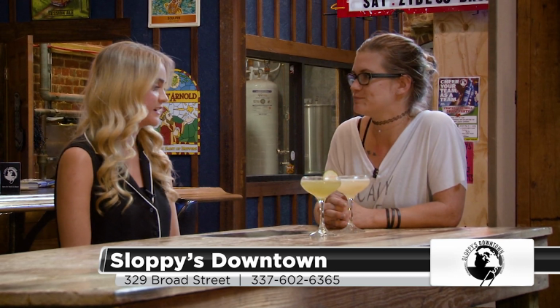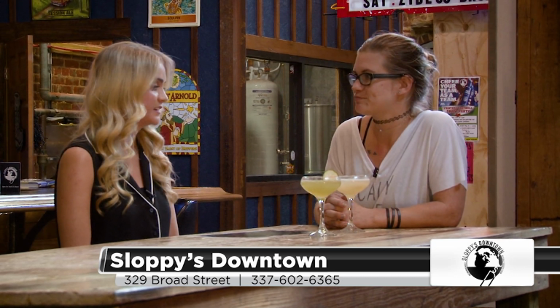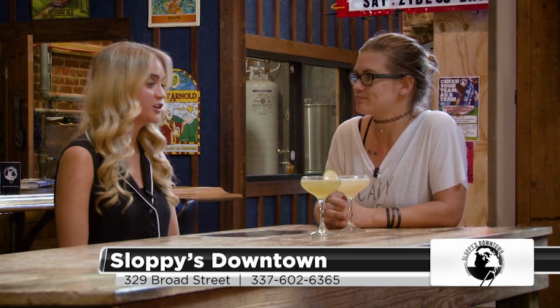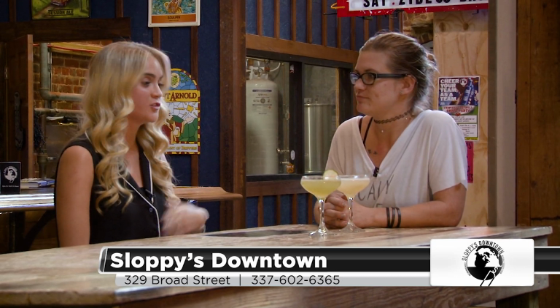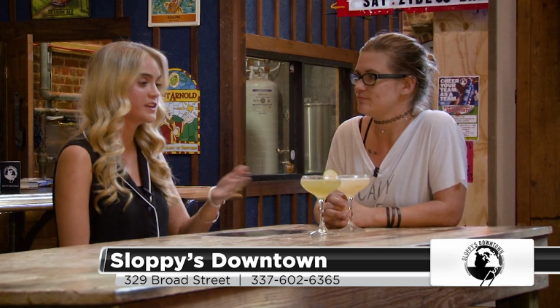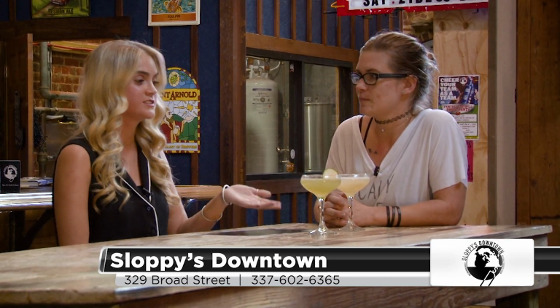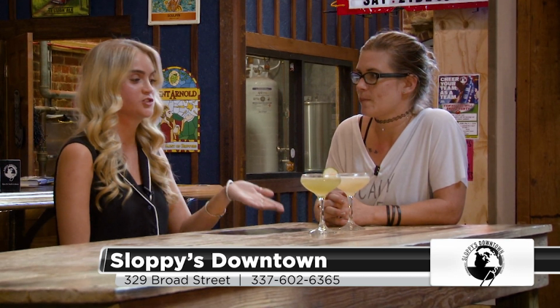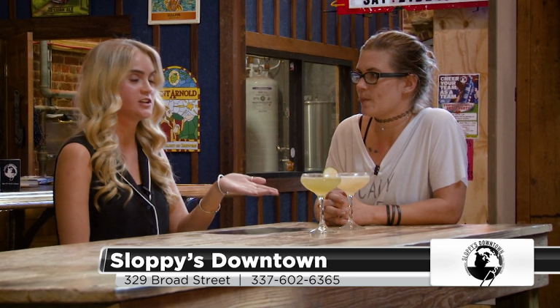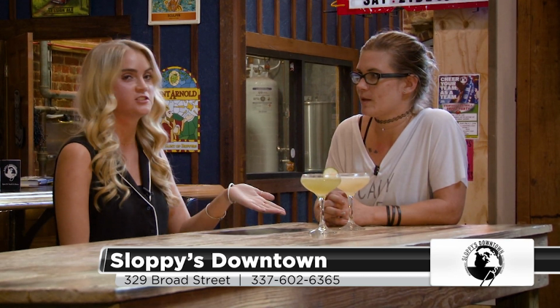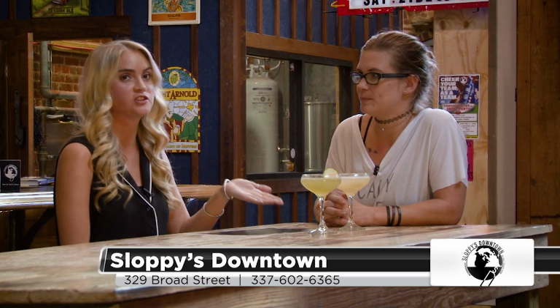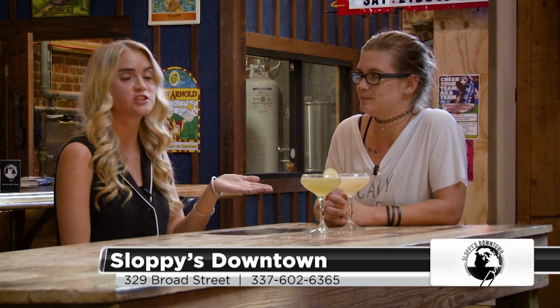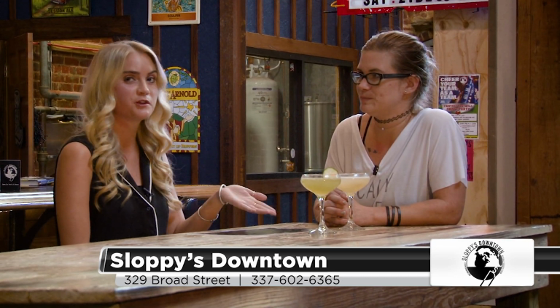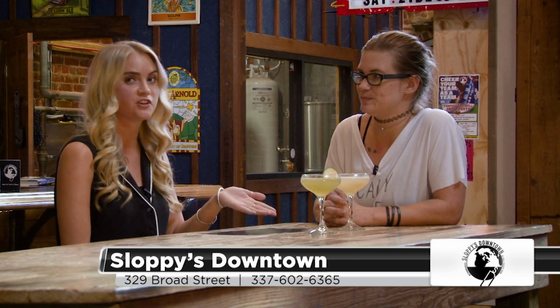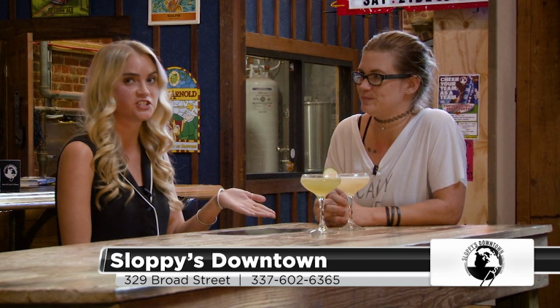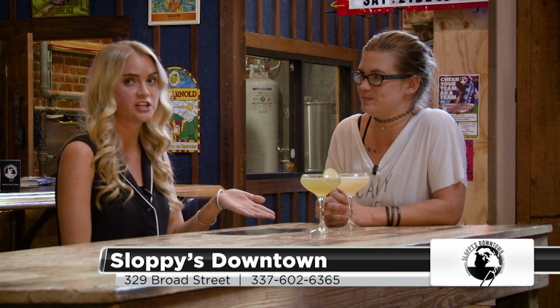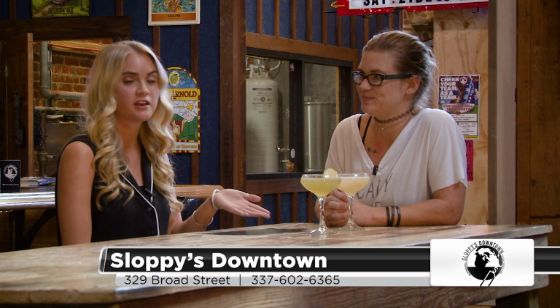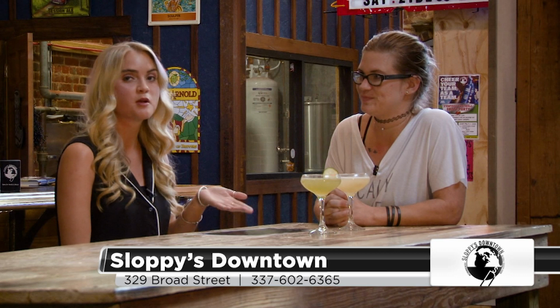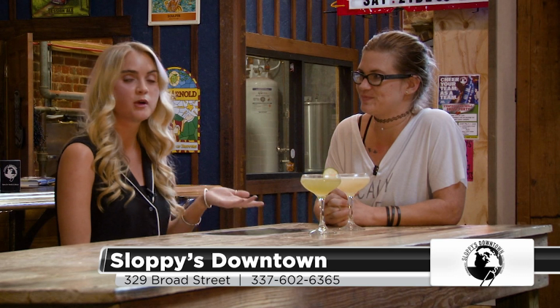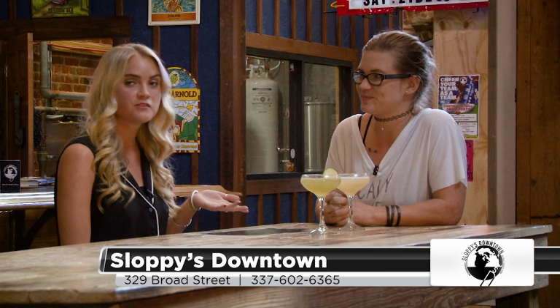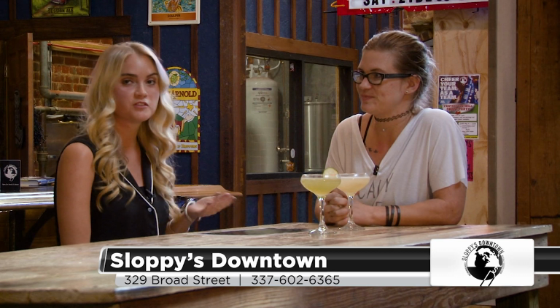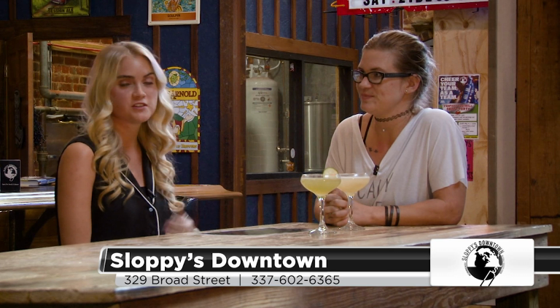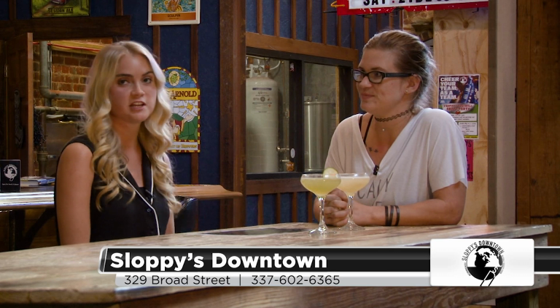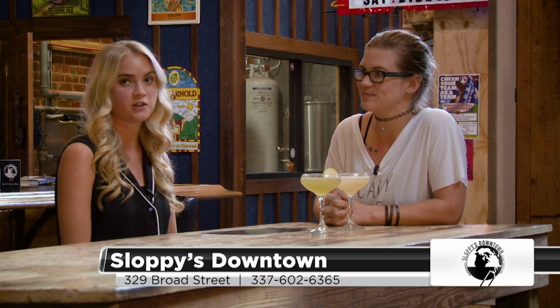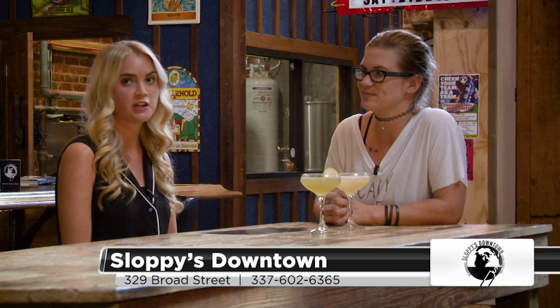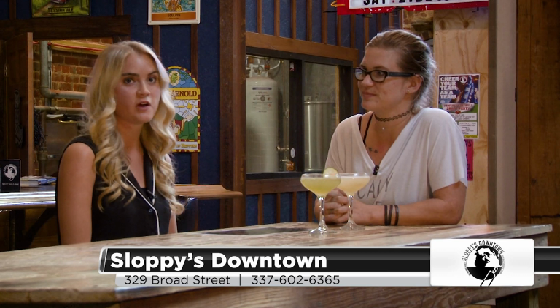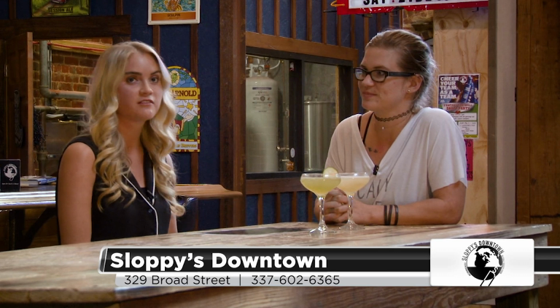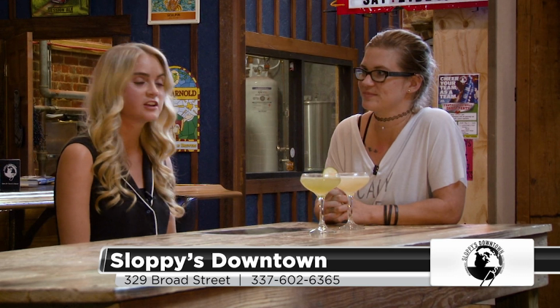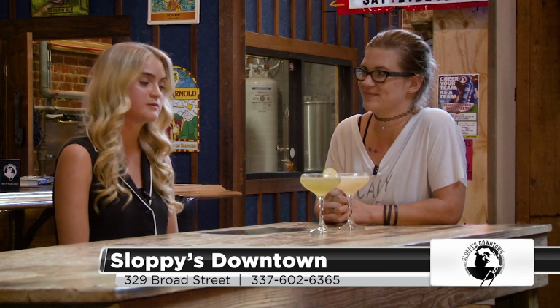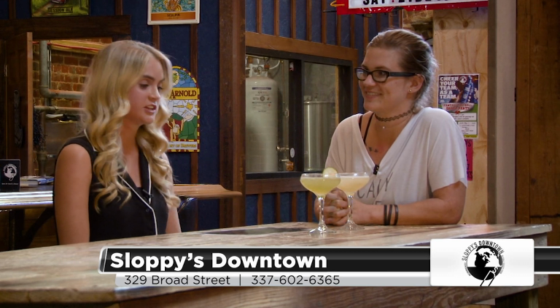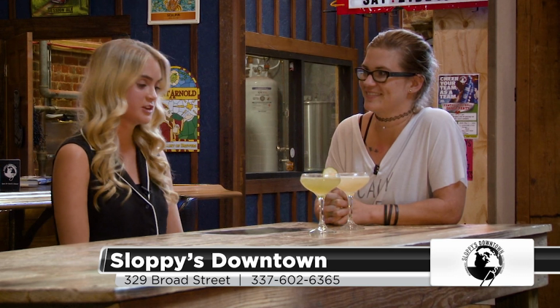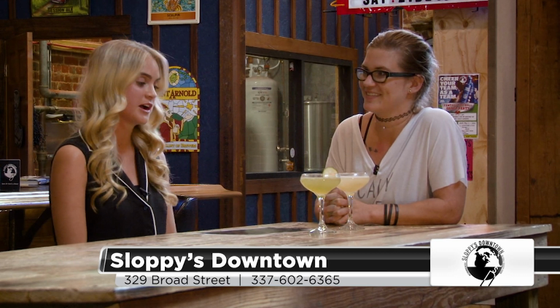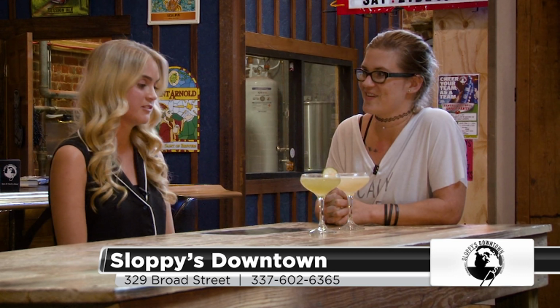These drinks are so refreshing, perfect for the summer. Y'all will have to come check them out.